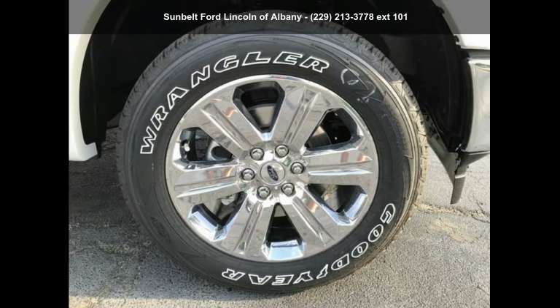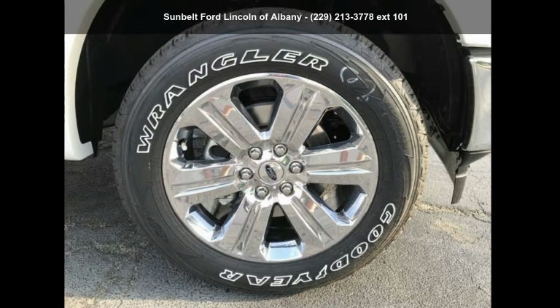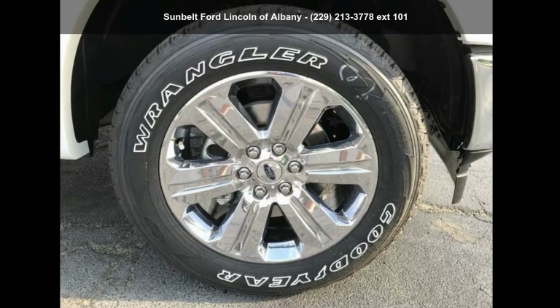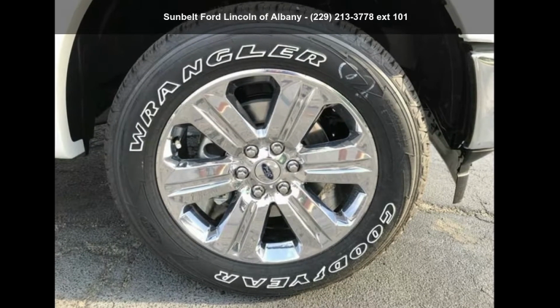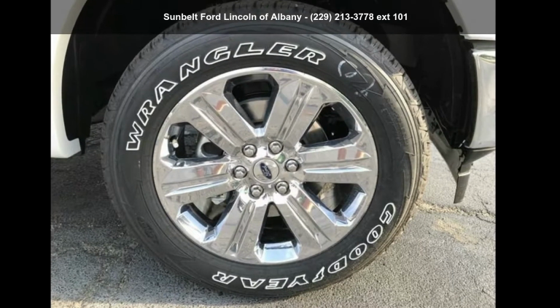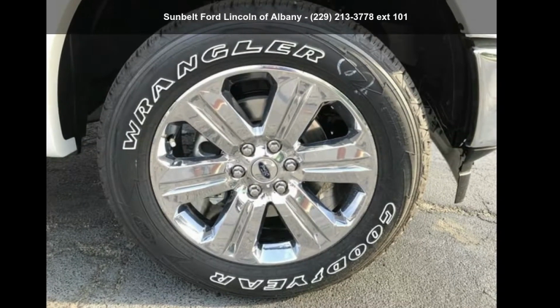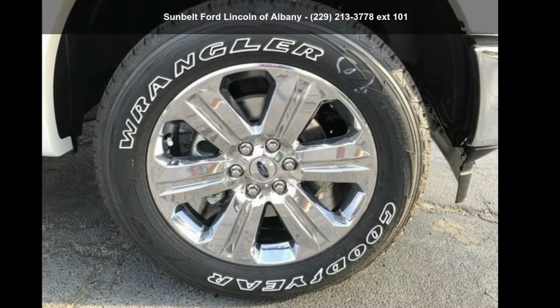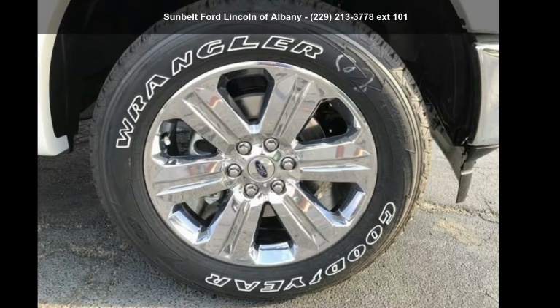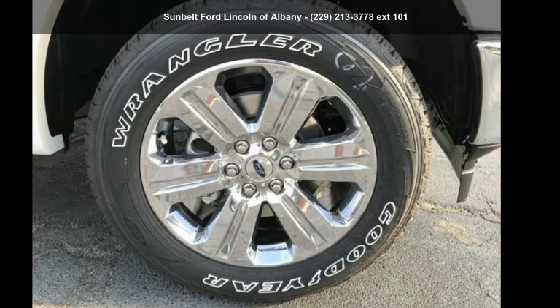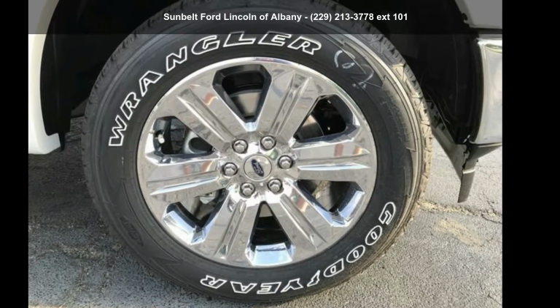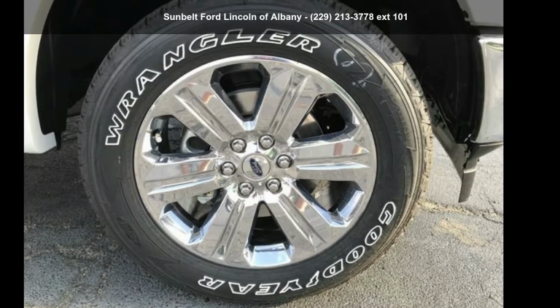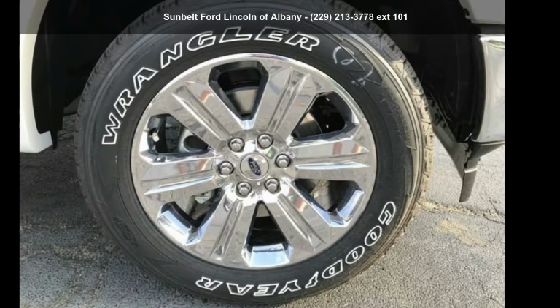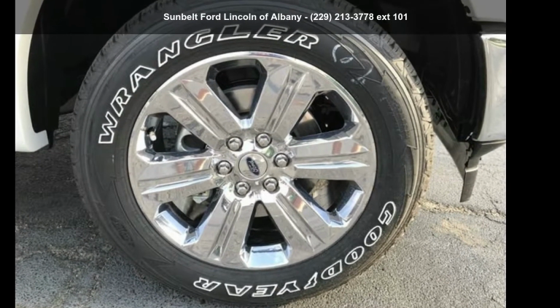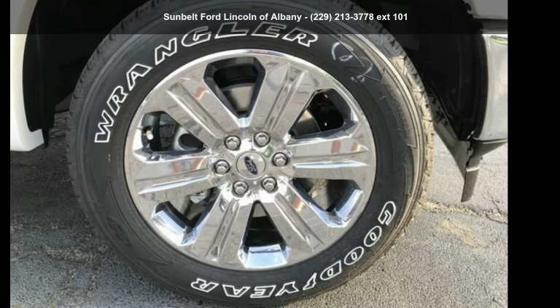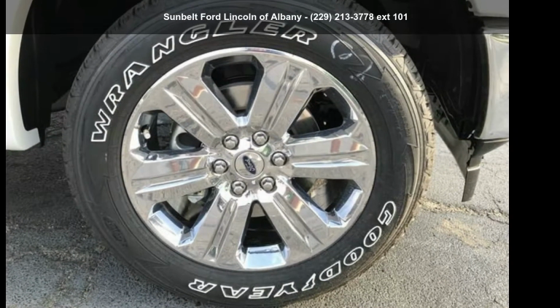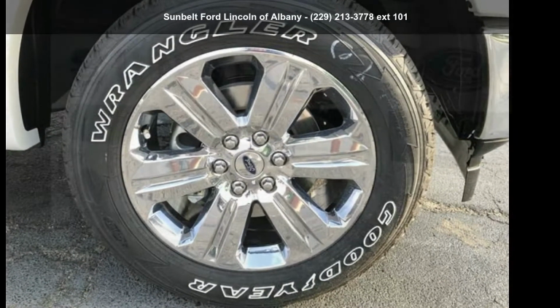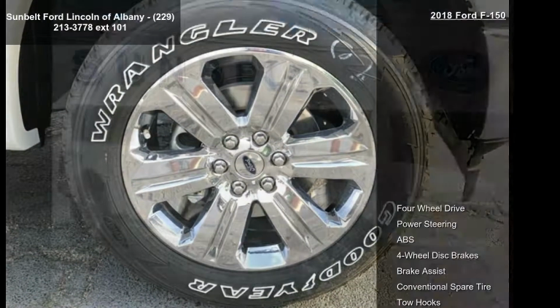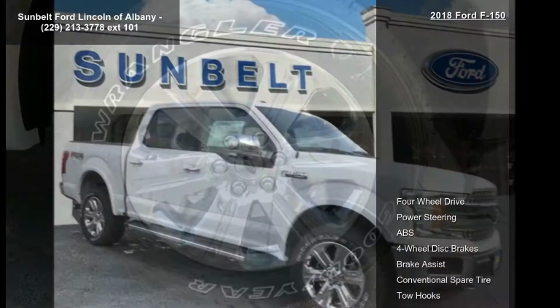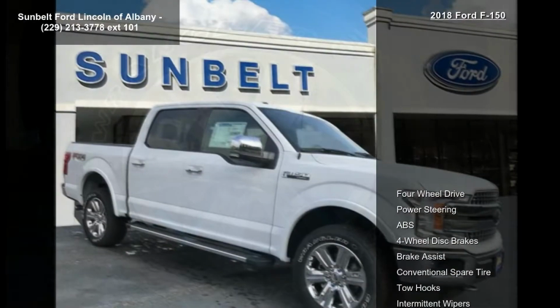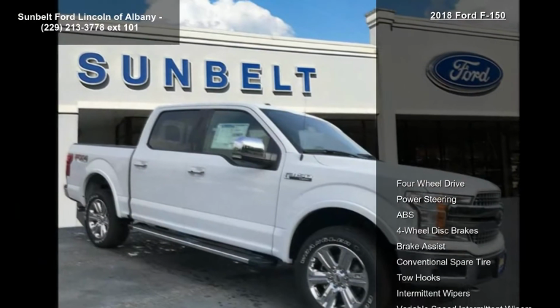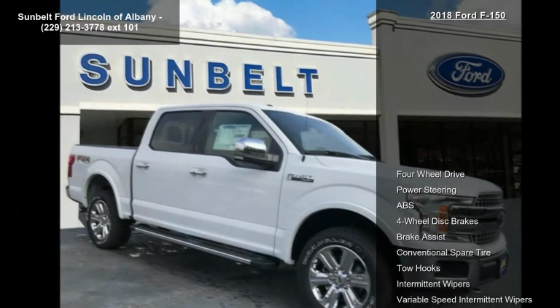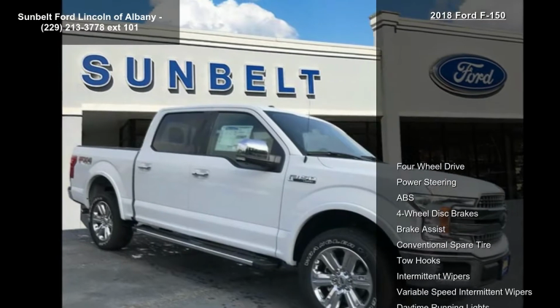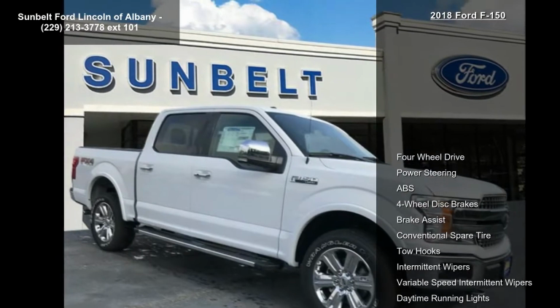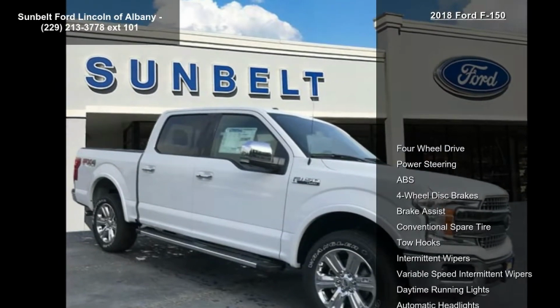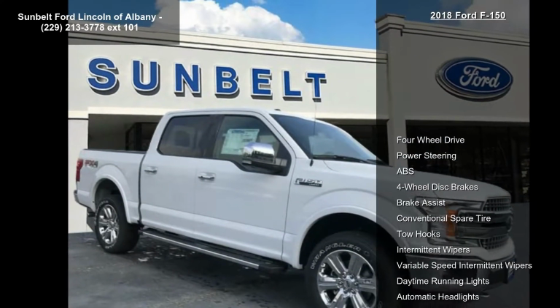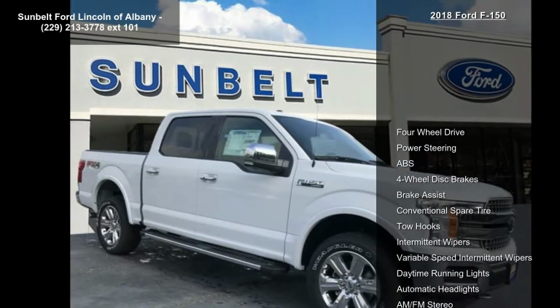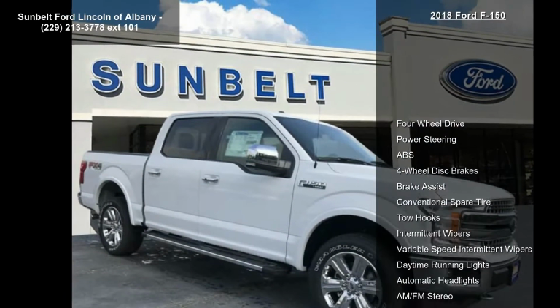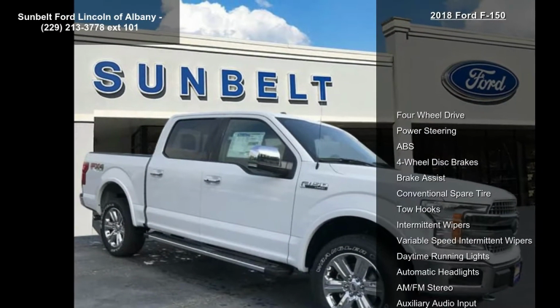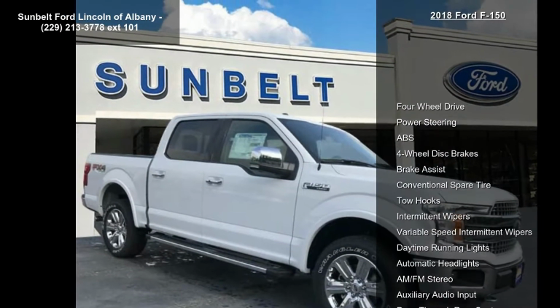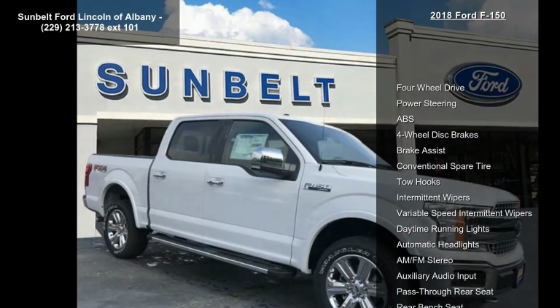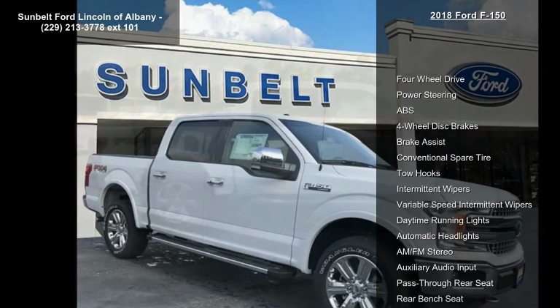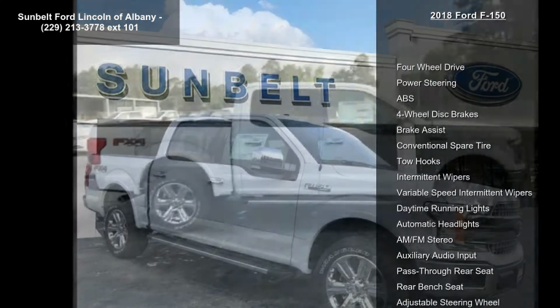Presenting the Ford 2018 F-150. This may be the set of wheels you've been looking for. Enjoy these notable features: